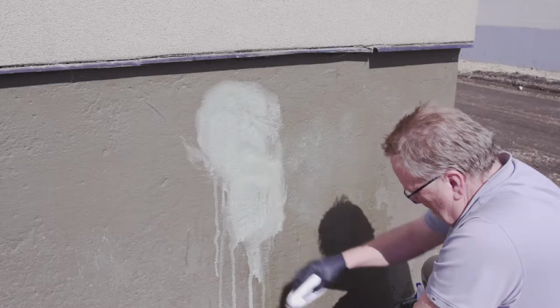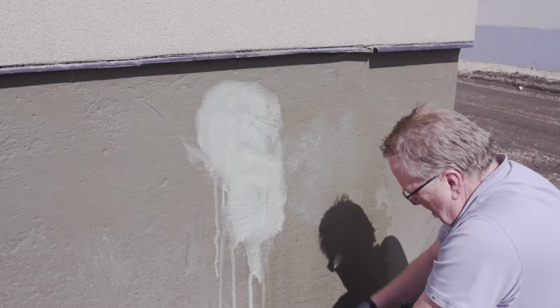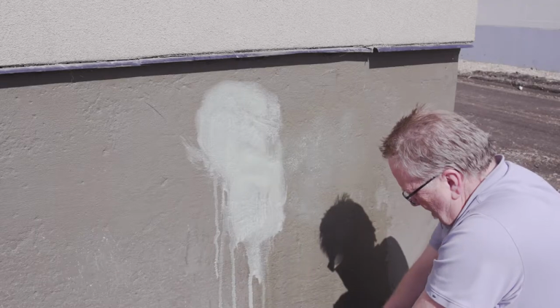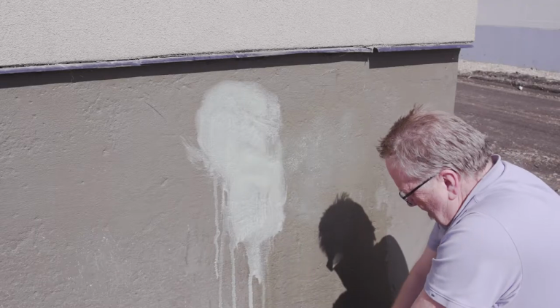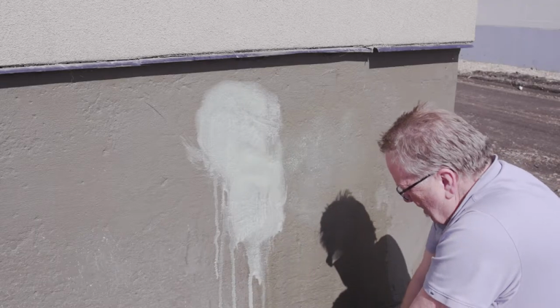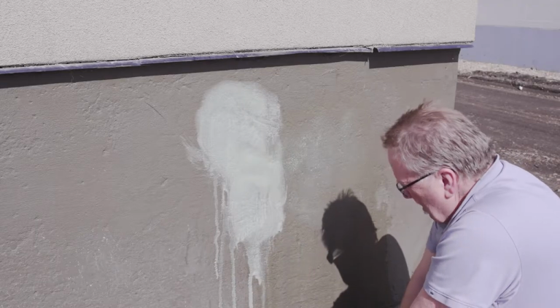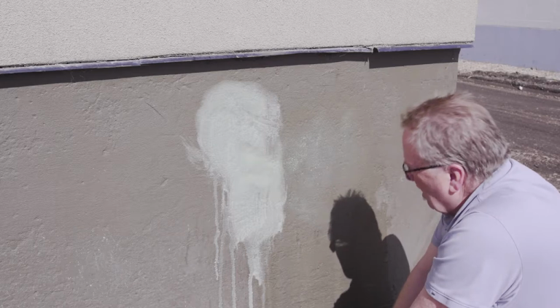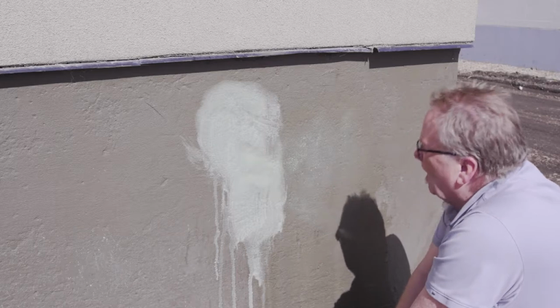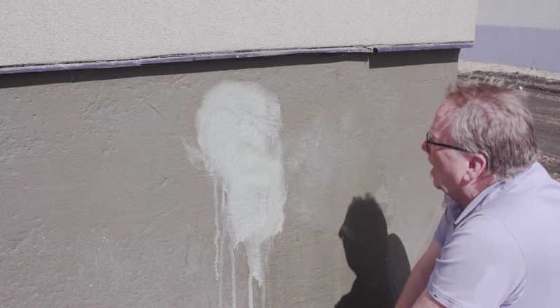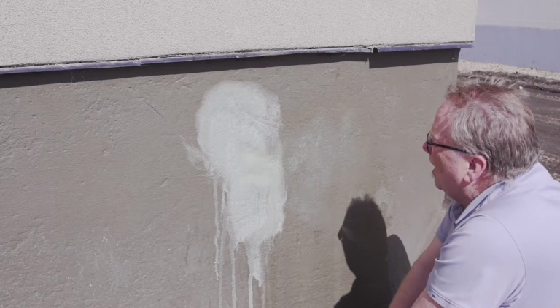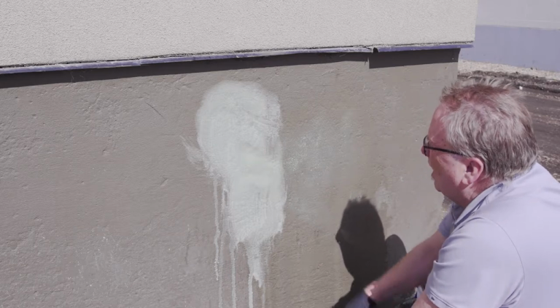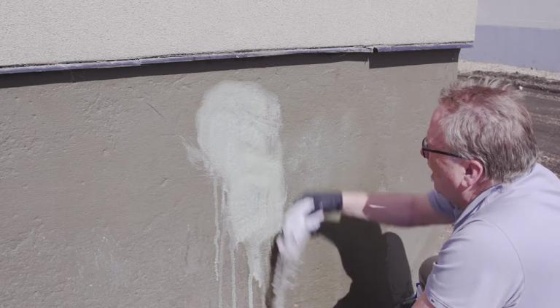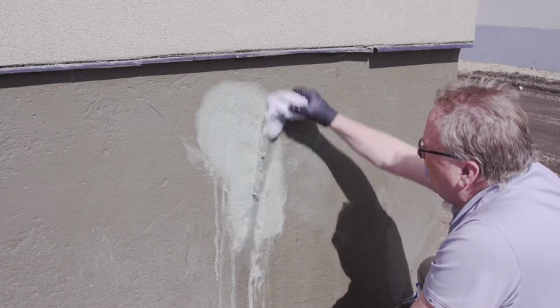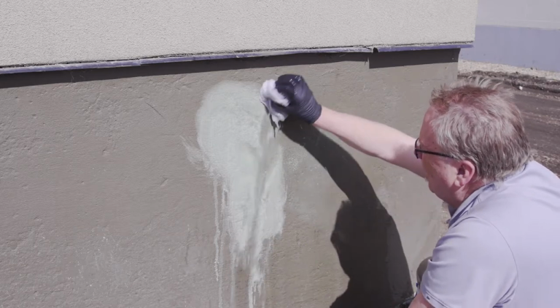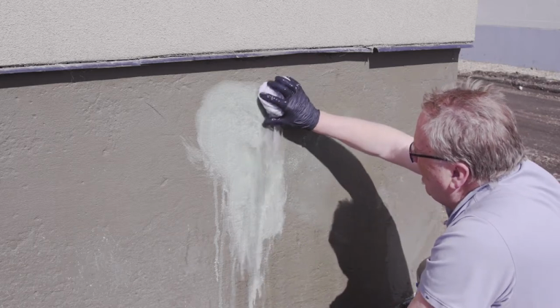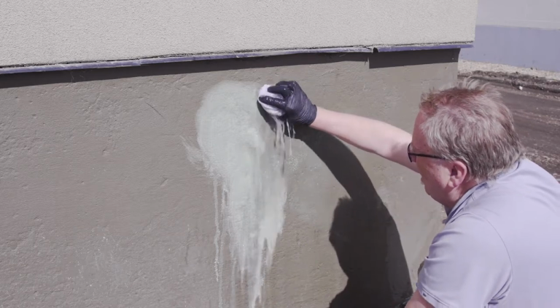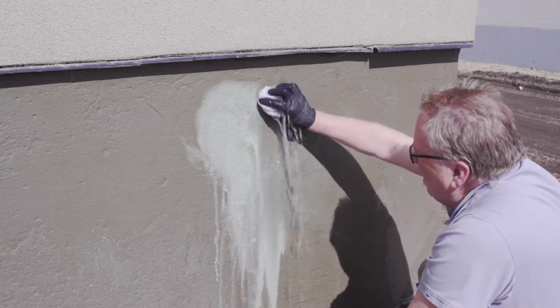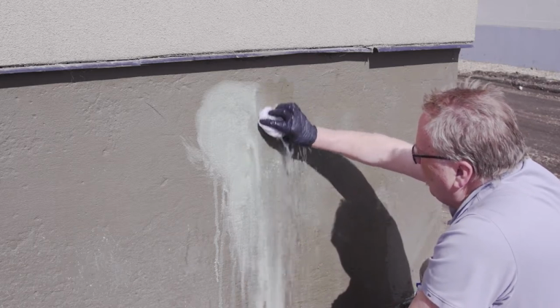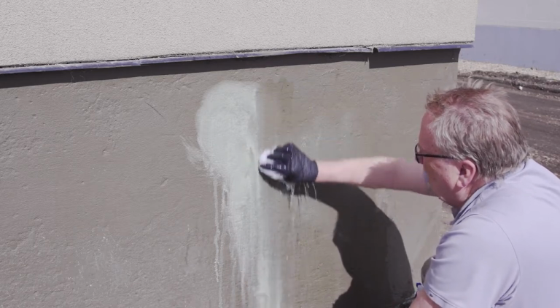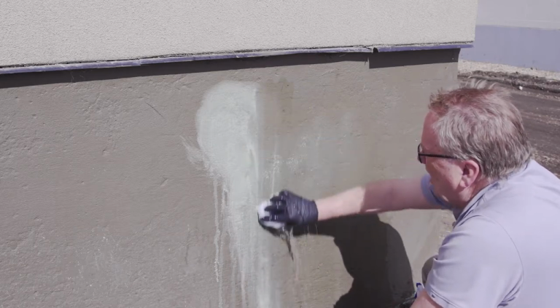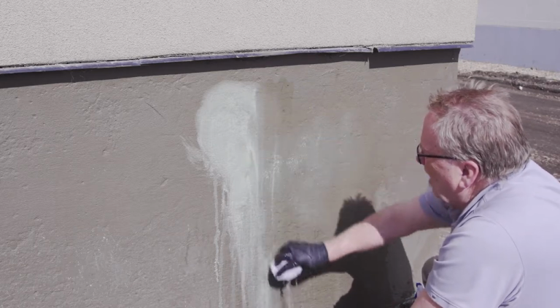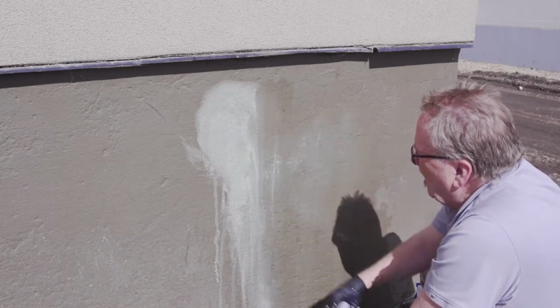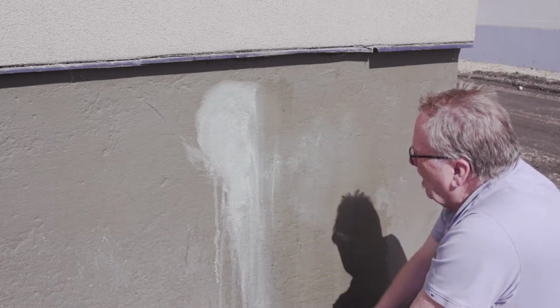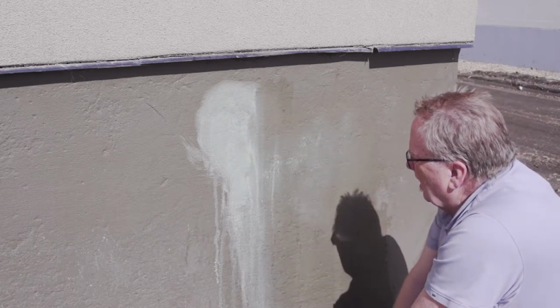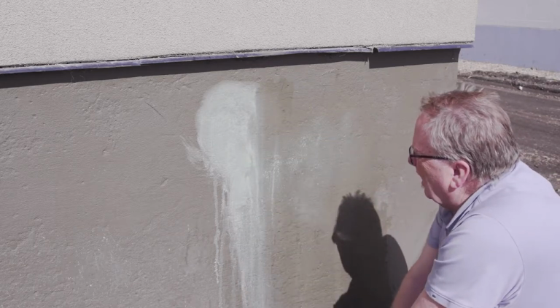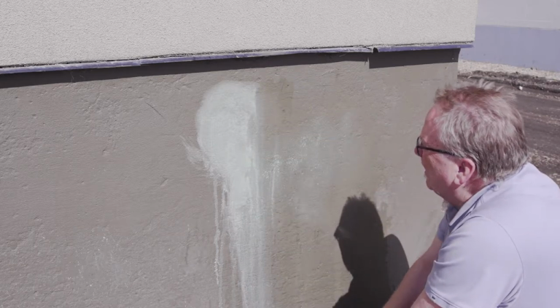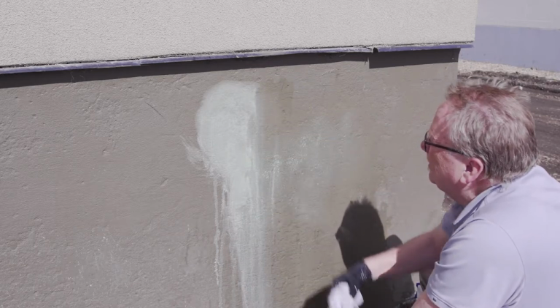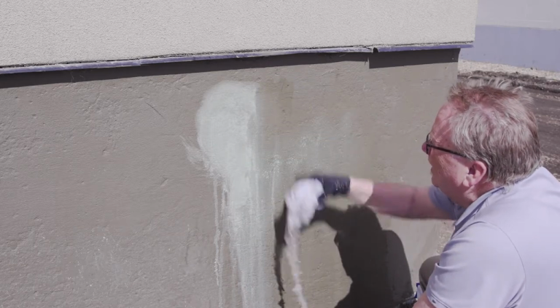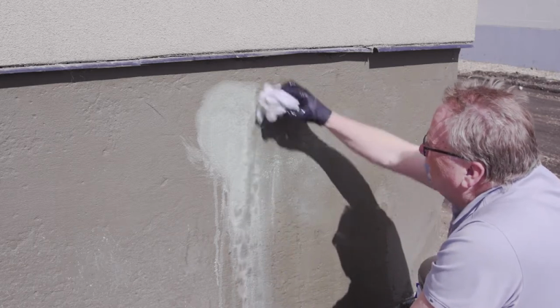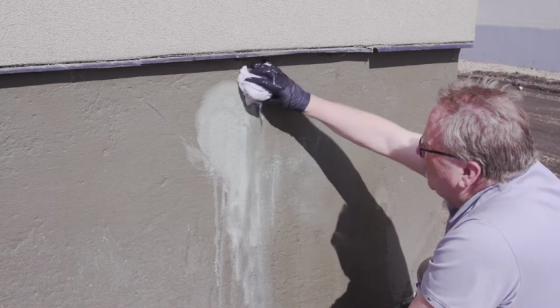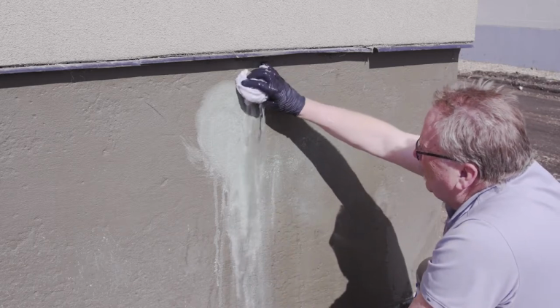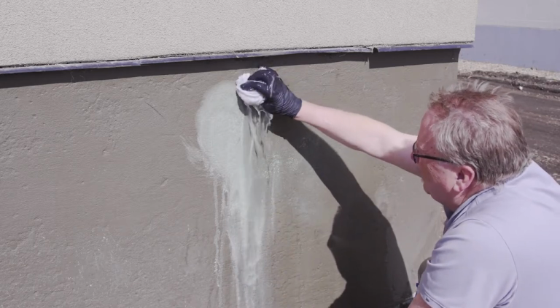Now rinse the surface using a fresh cloth and water, and wipe up the adjacent areas to clean up any spillage.